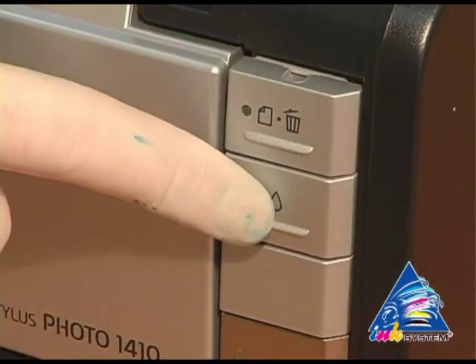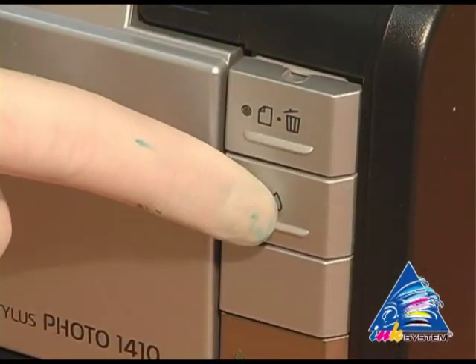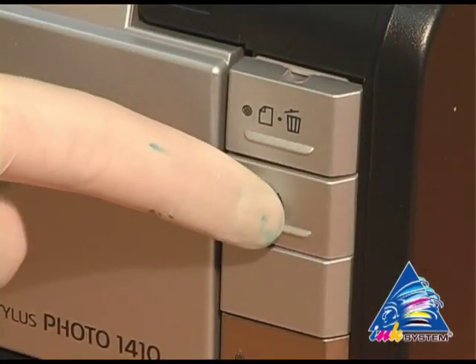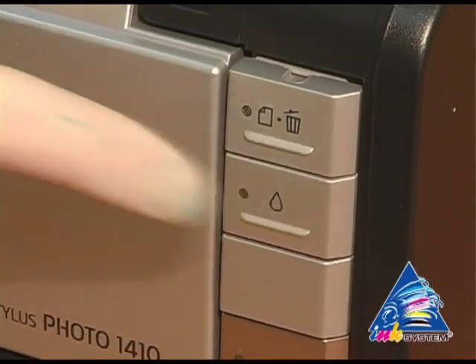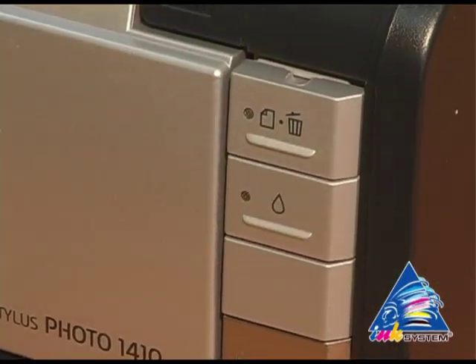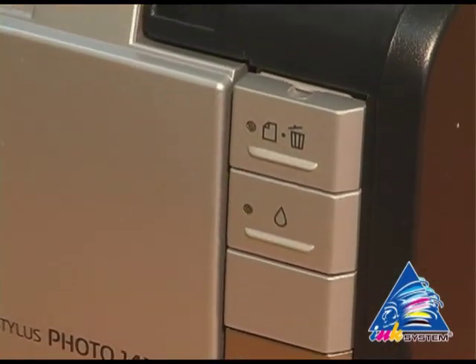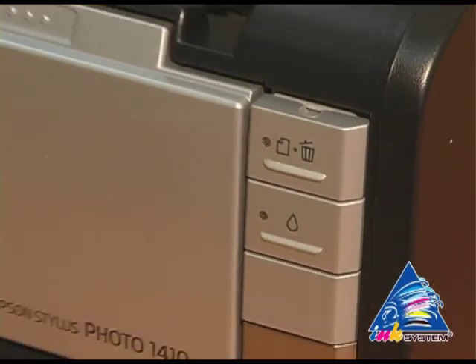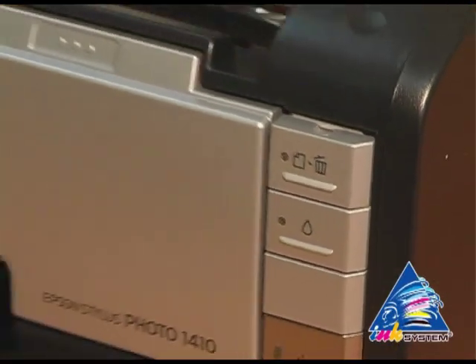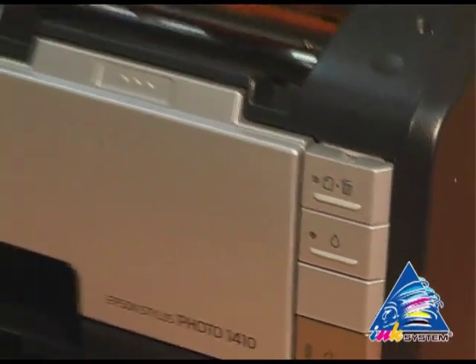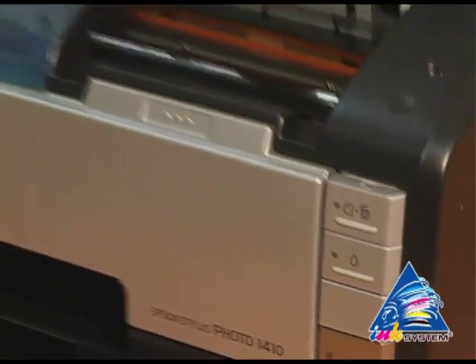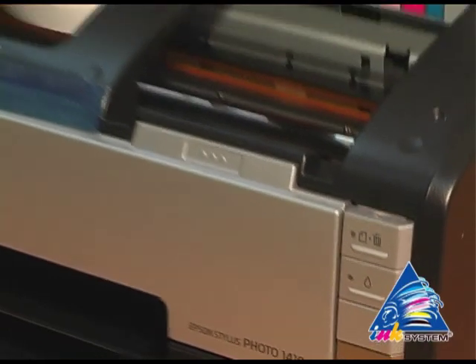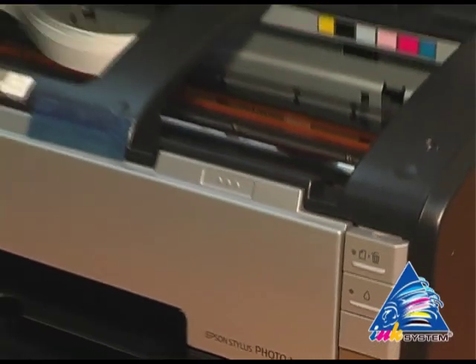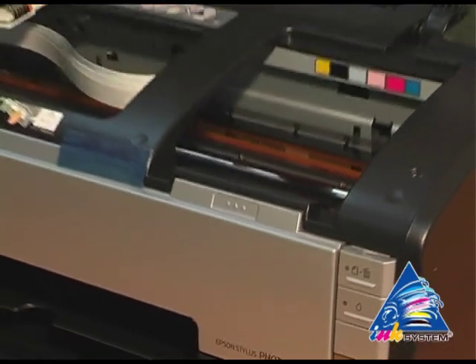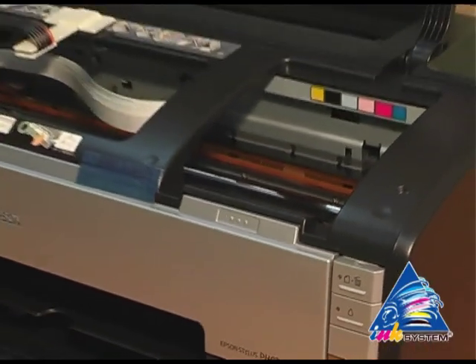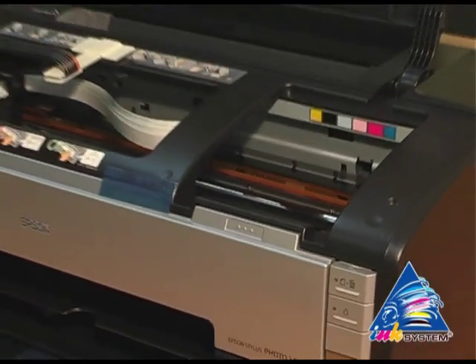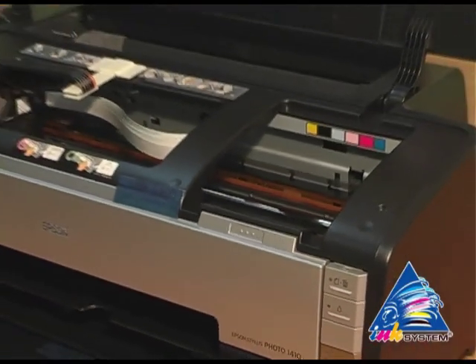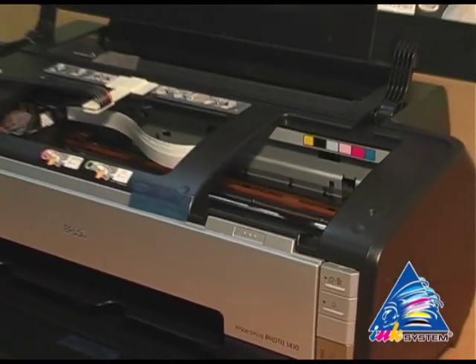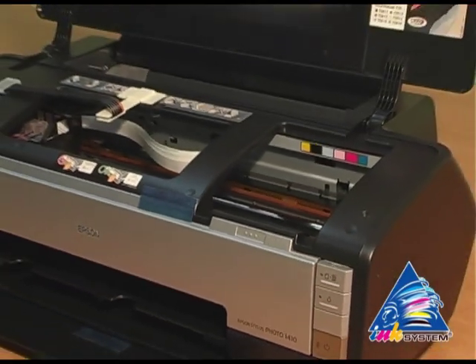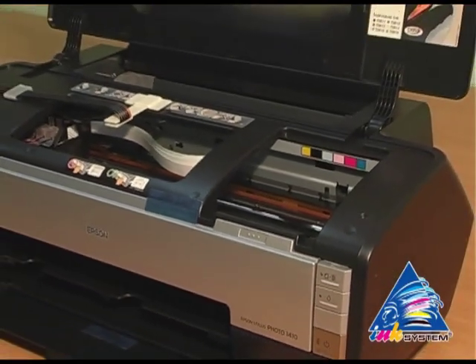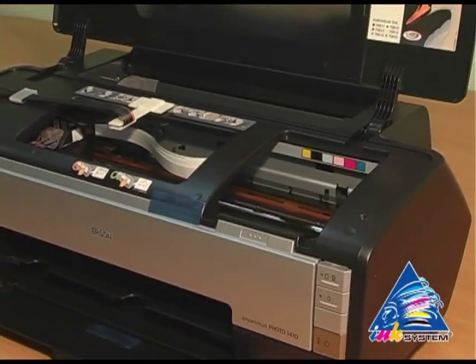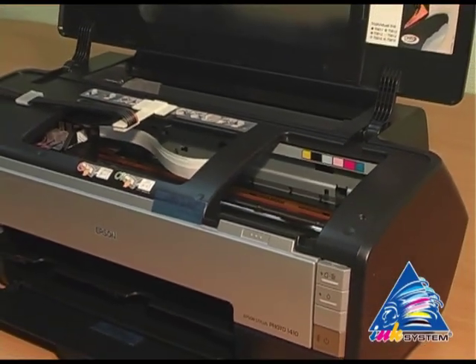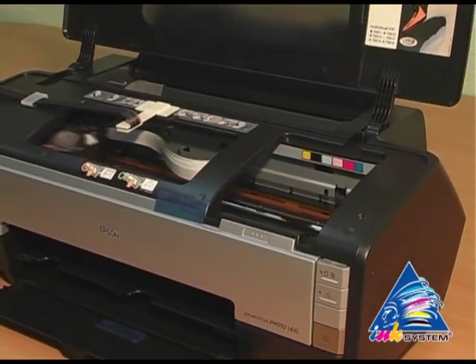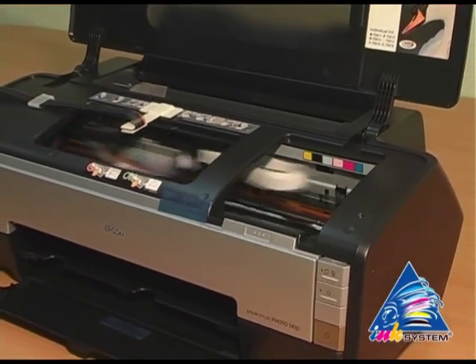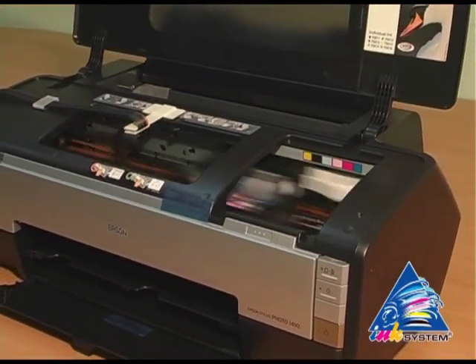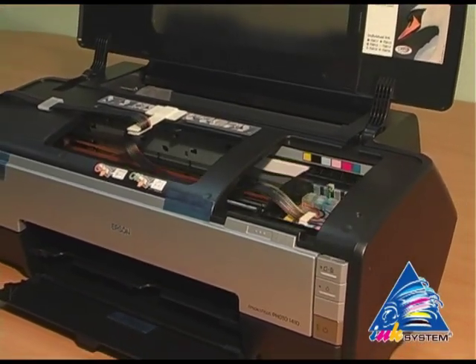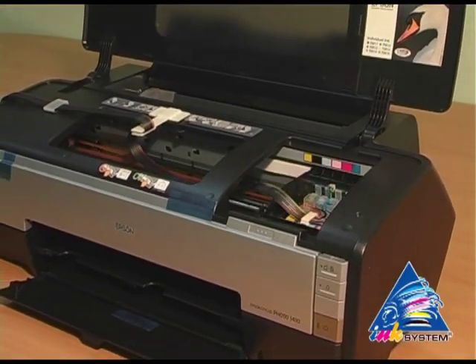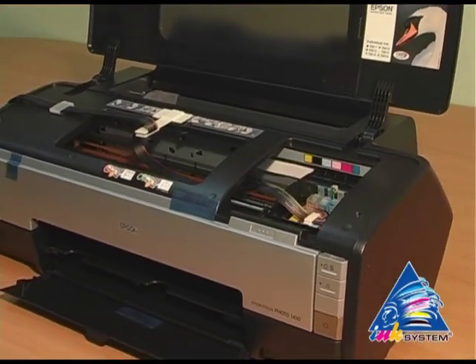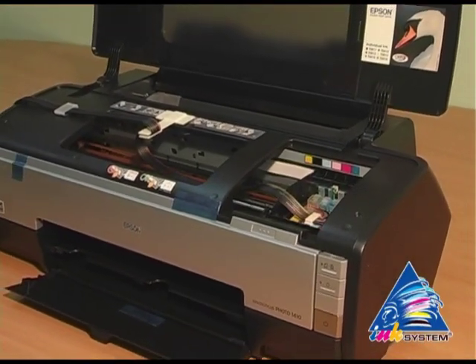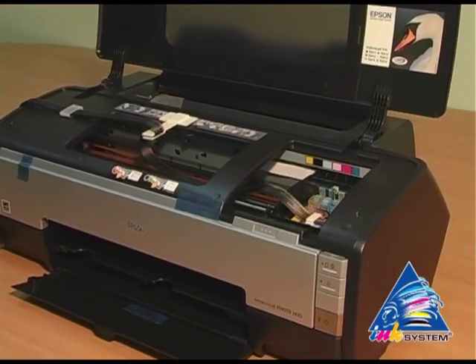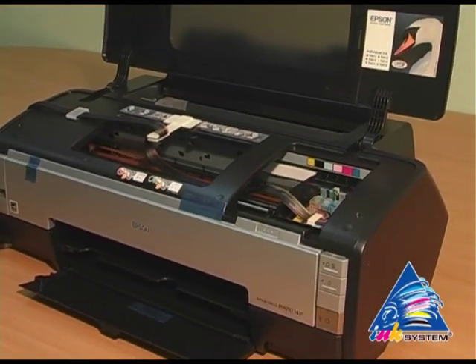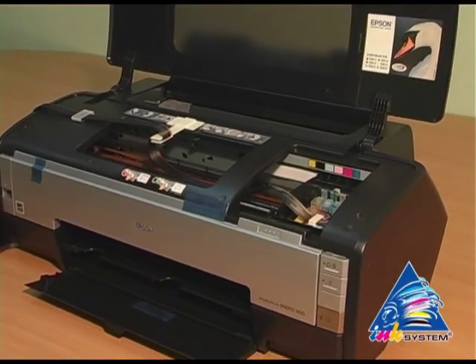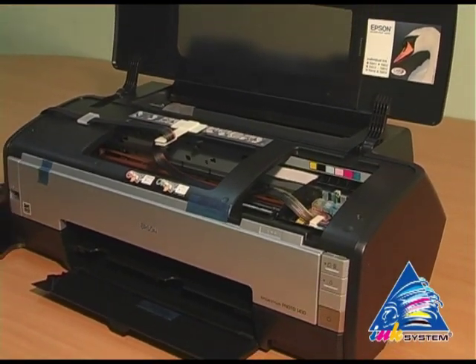Push the red button. After that, the printer is enabled to determine the inkjet cartridges.